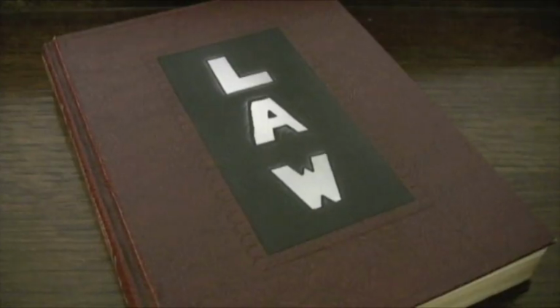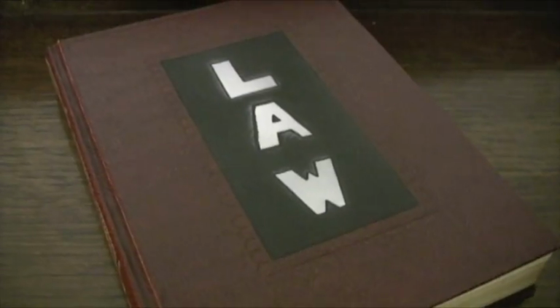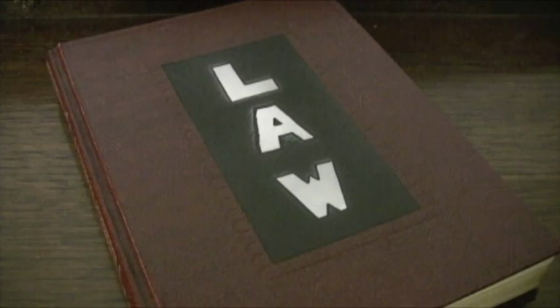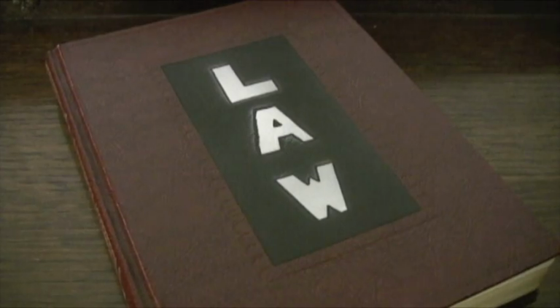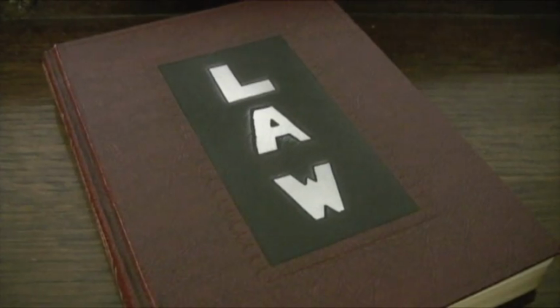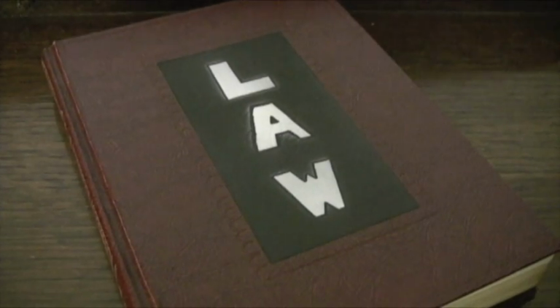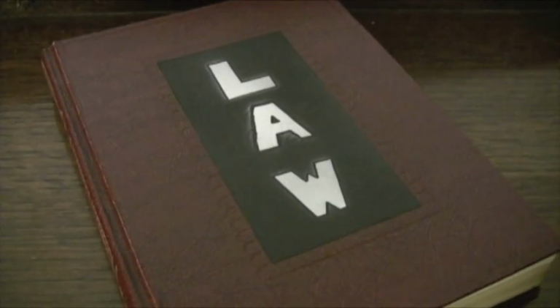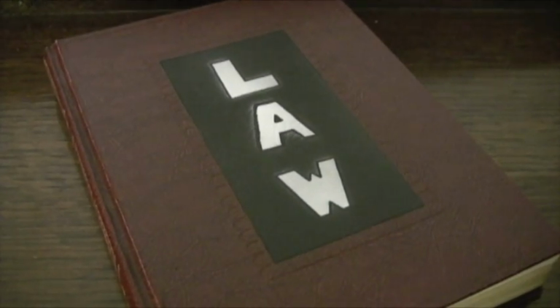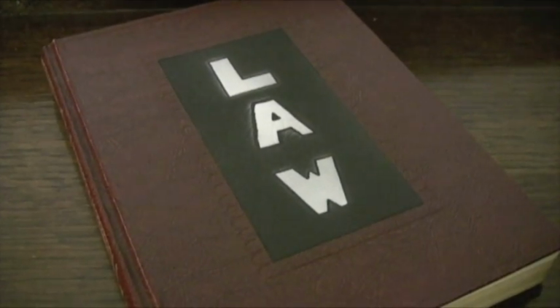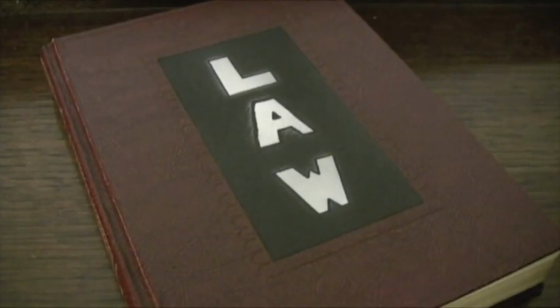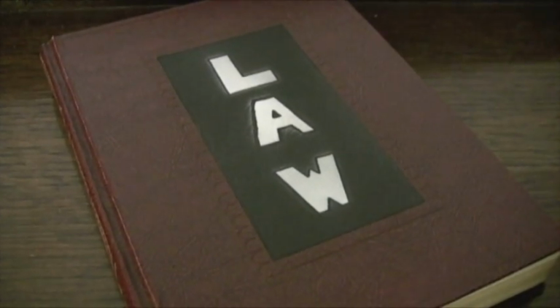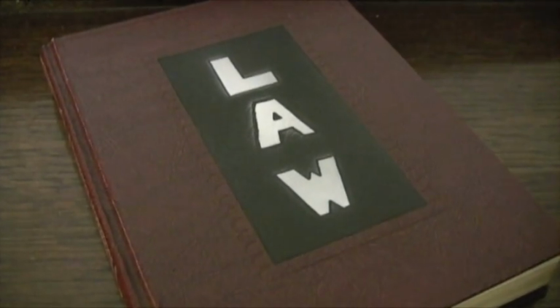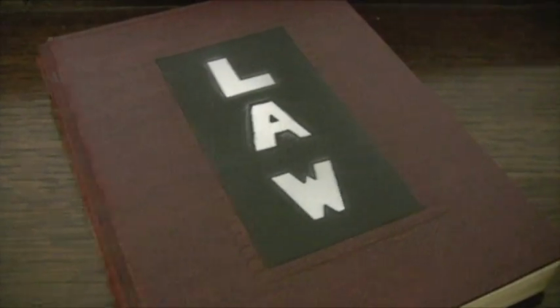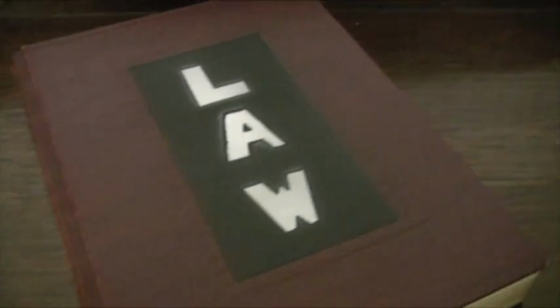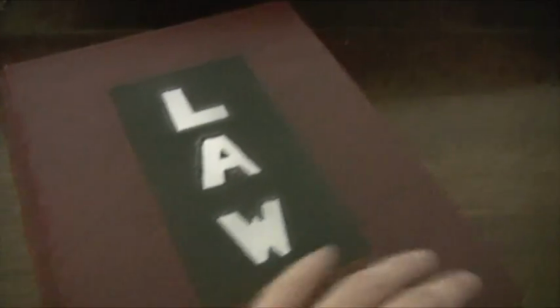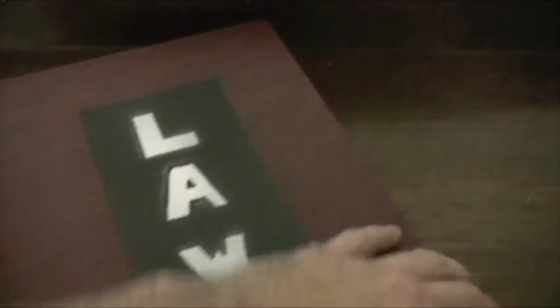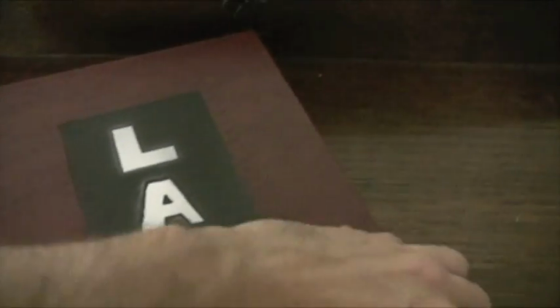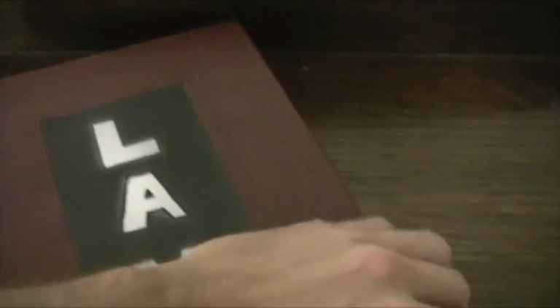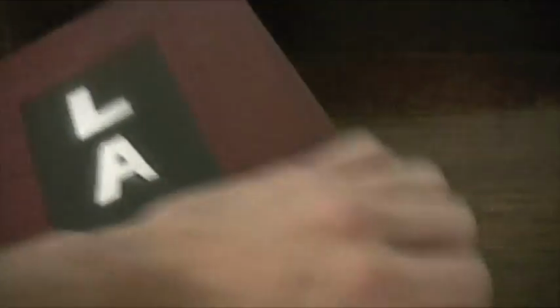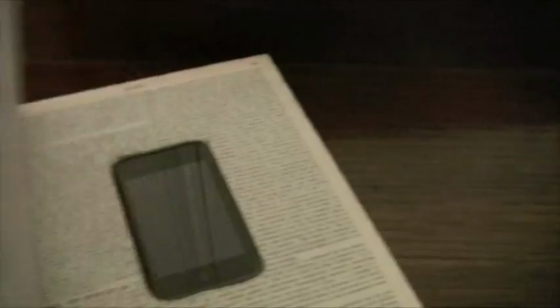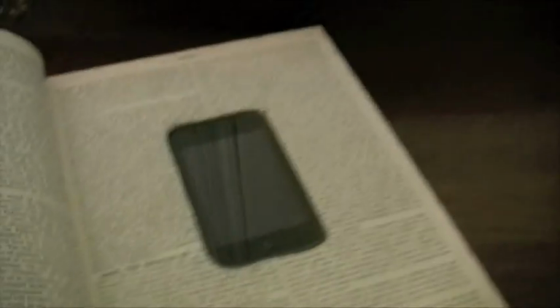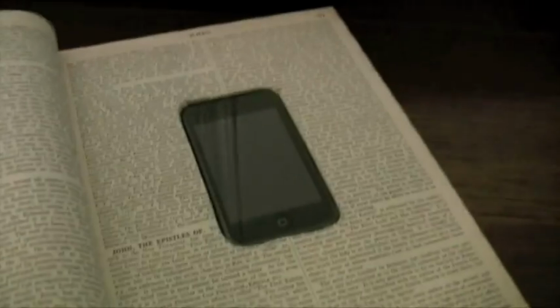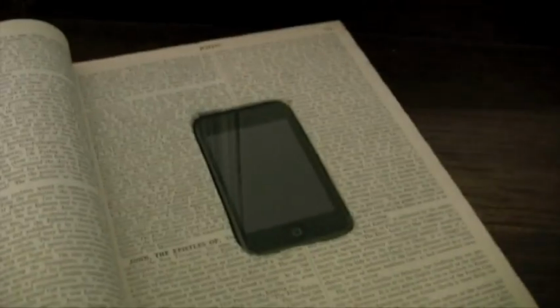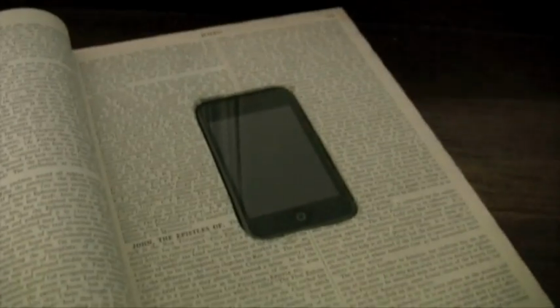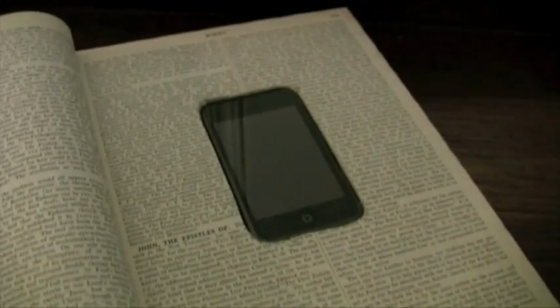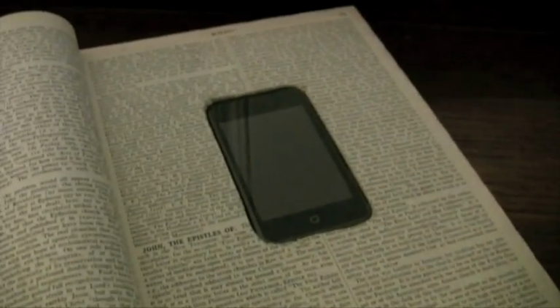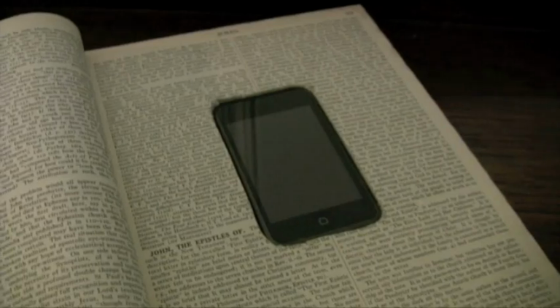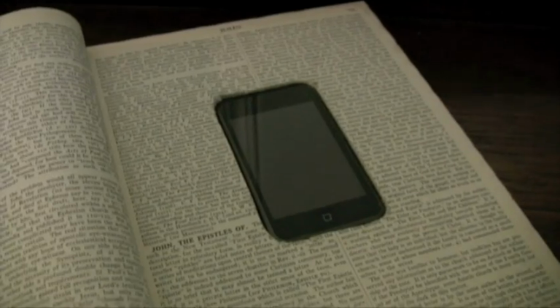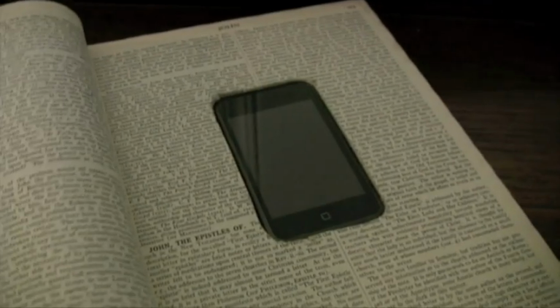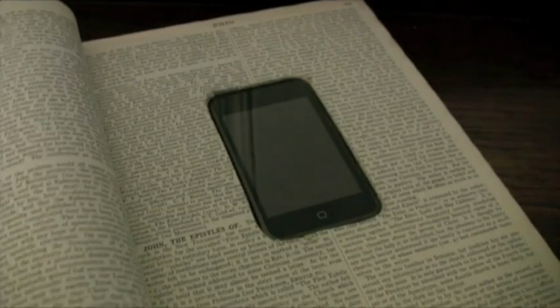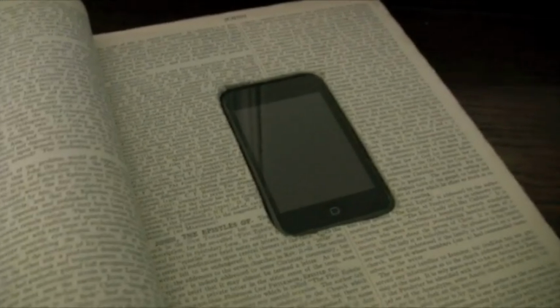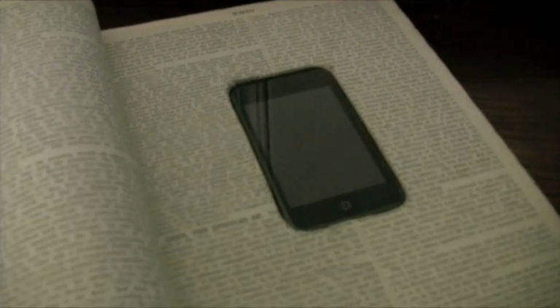For a friend's recent law-themed party, I mounted the iPod inside a book and then allowed it to be passed around the dance floor.